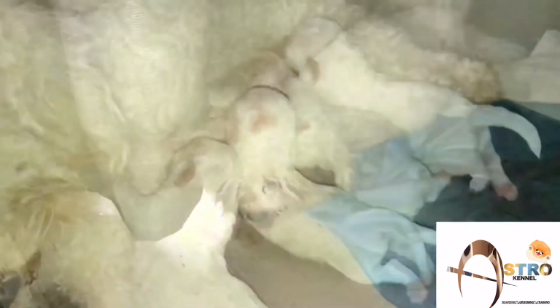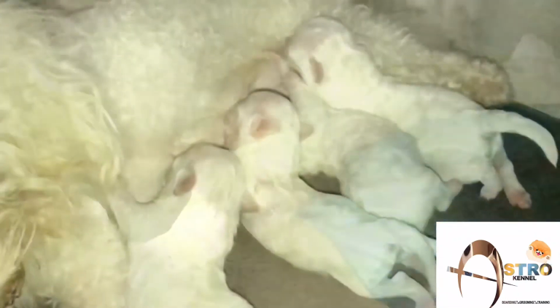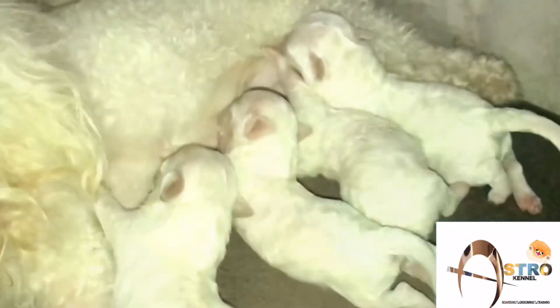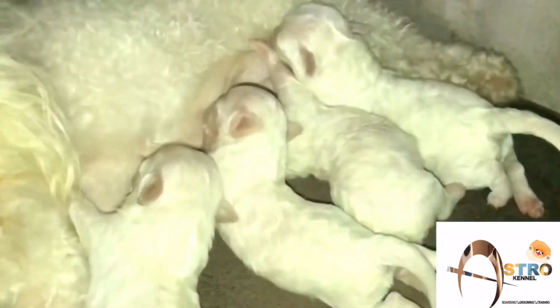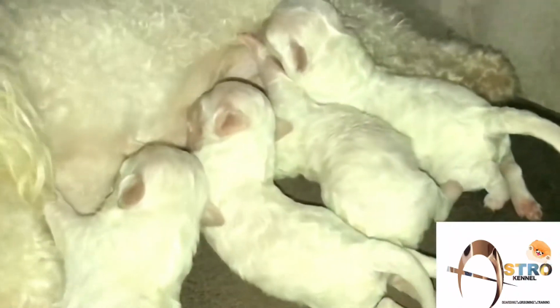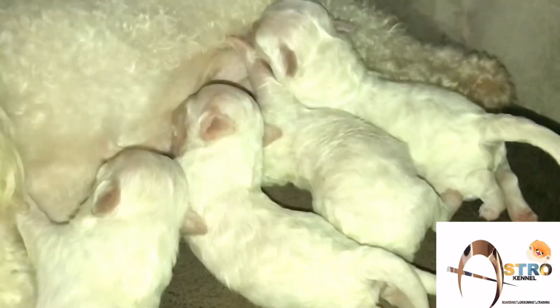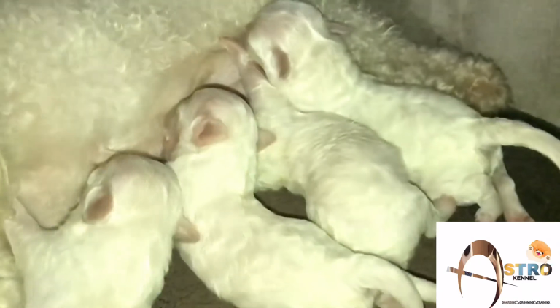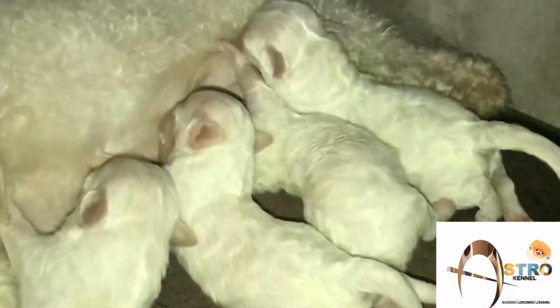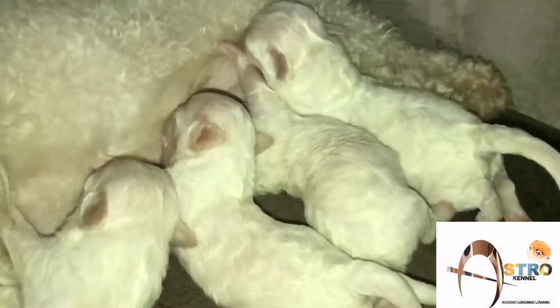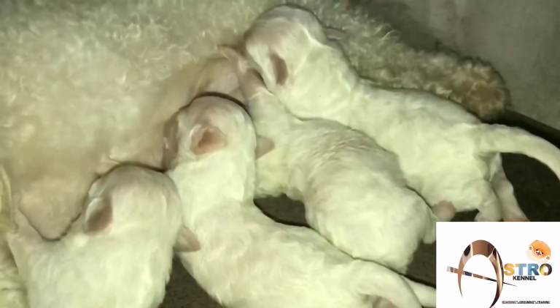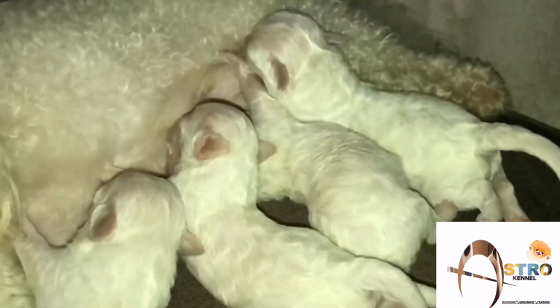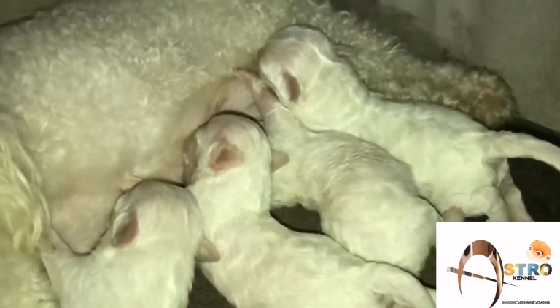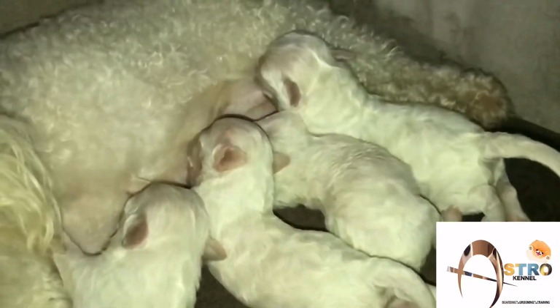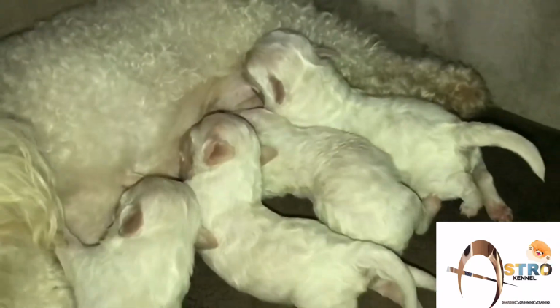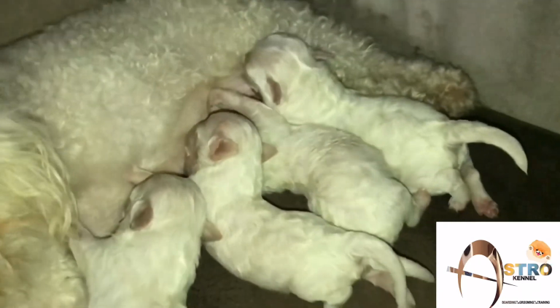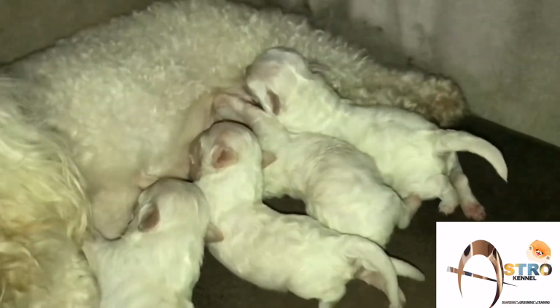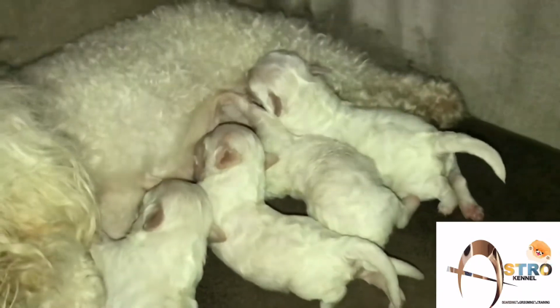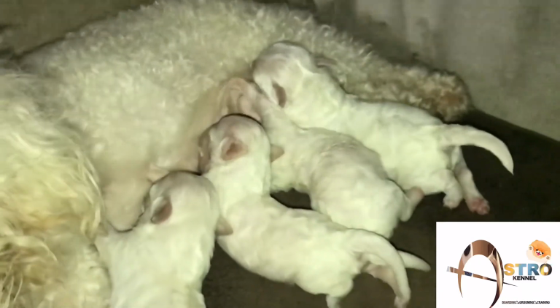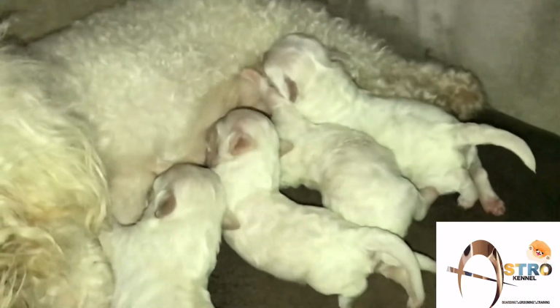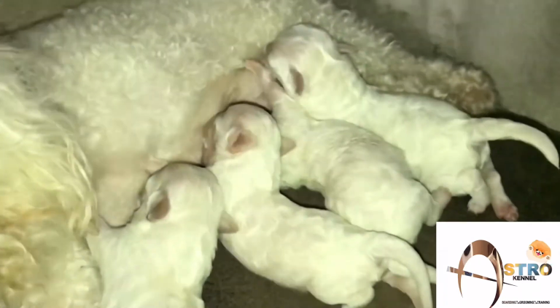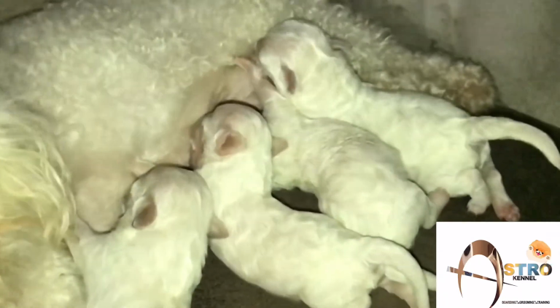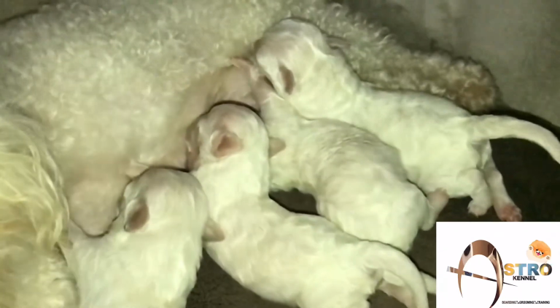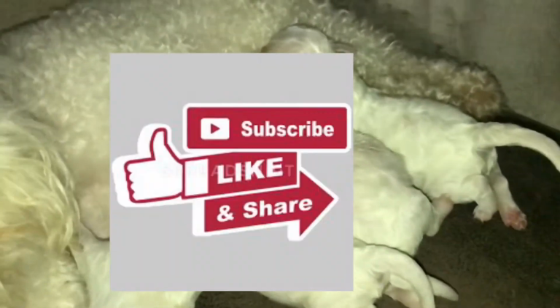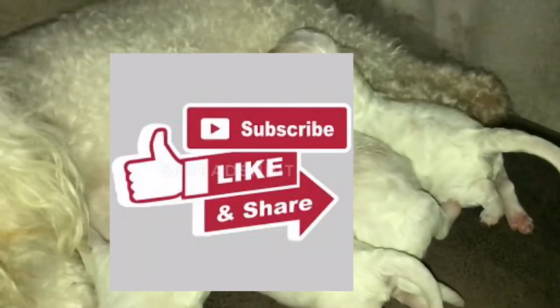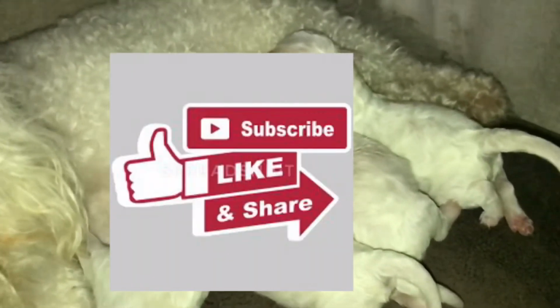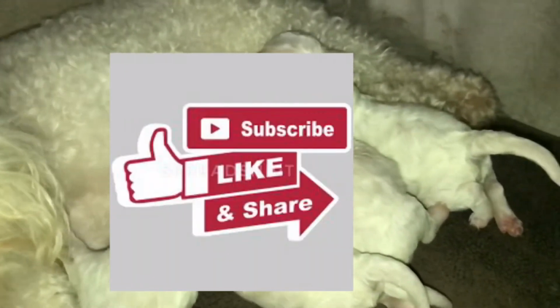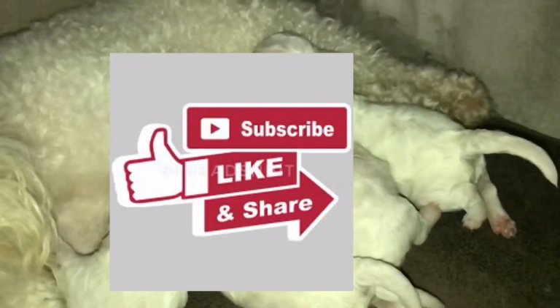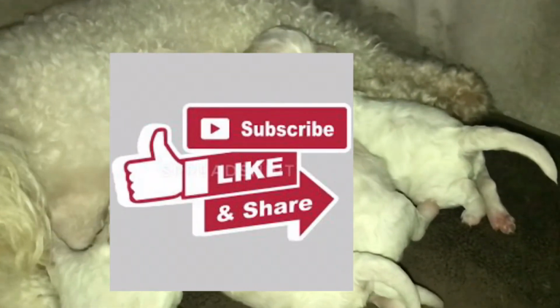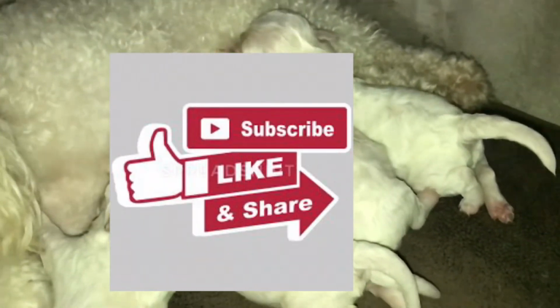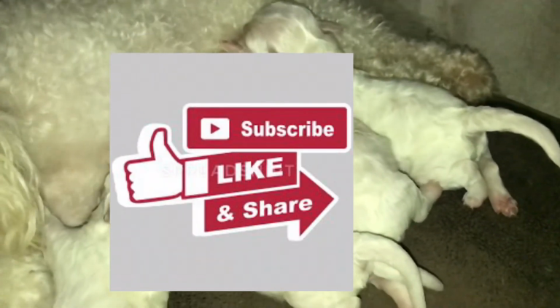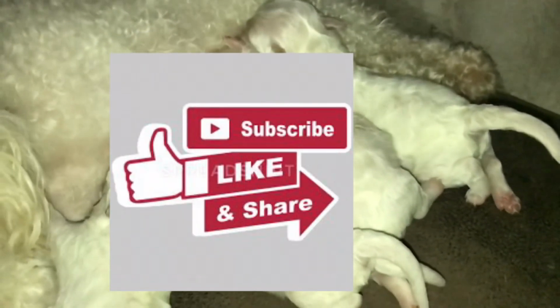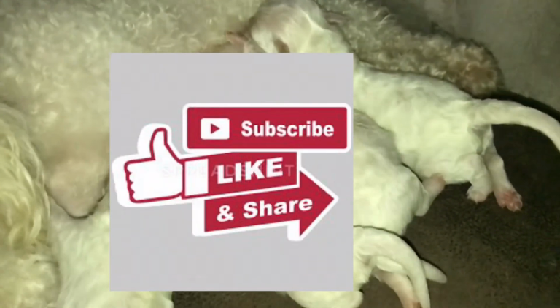The mission of the puppies is to survive. They are now seven days old.